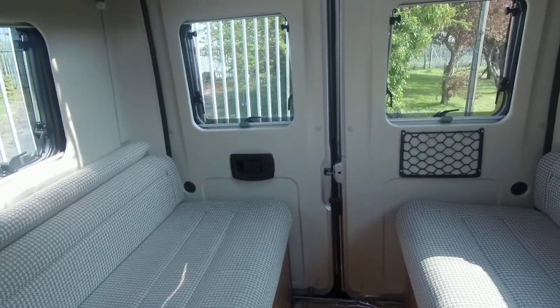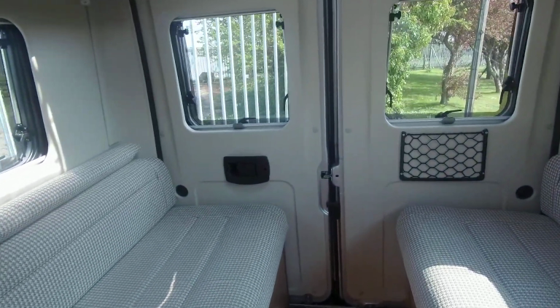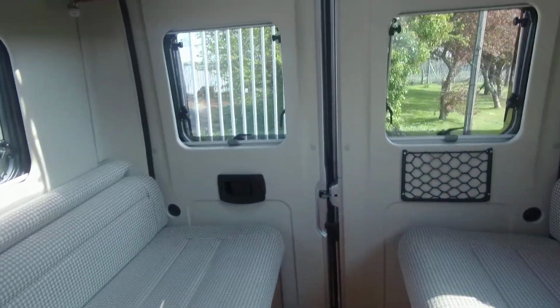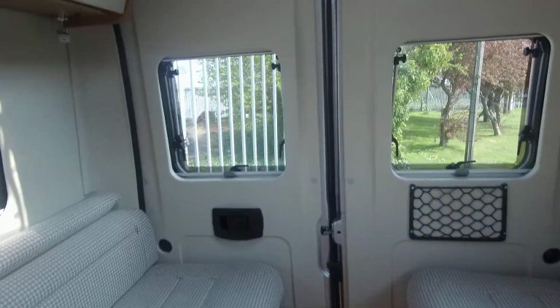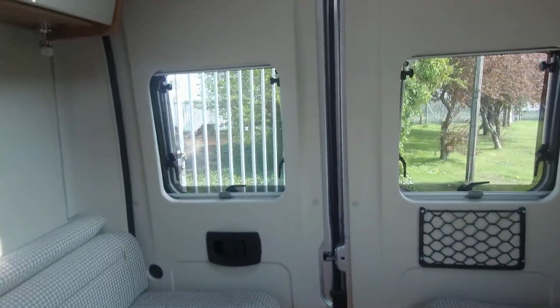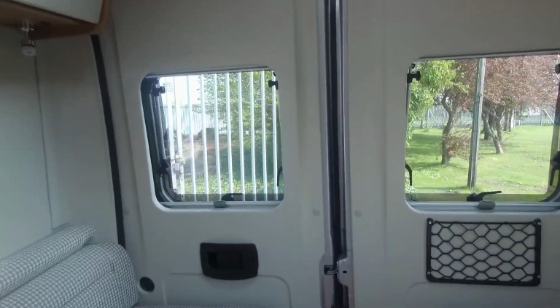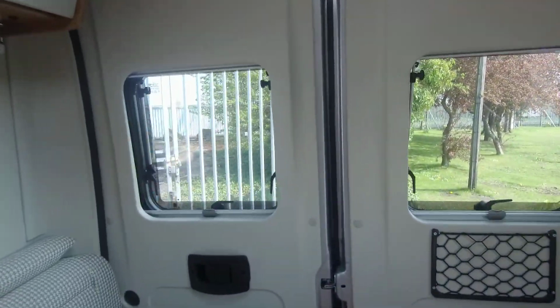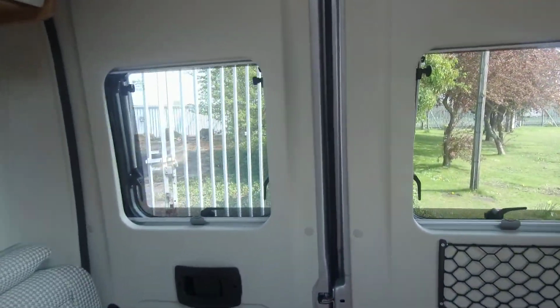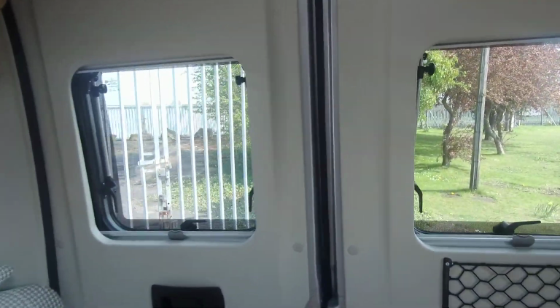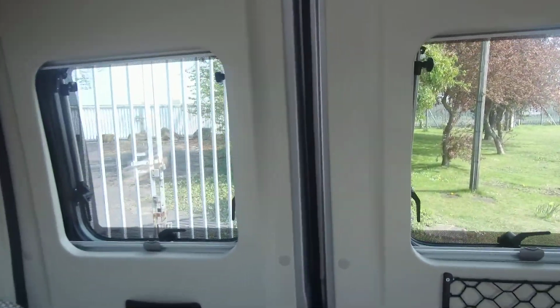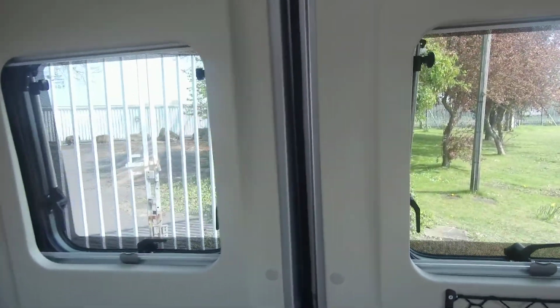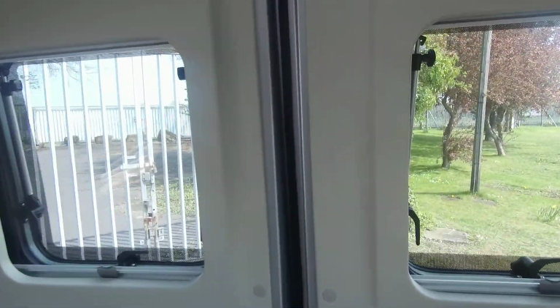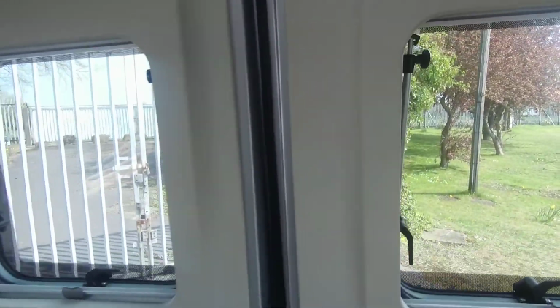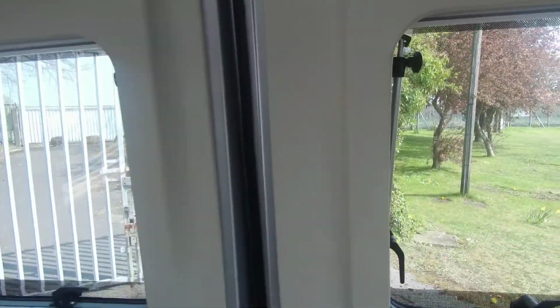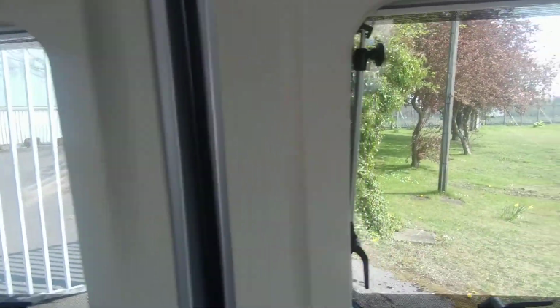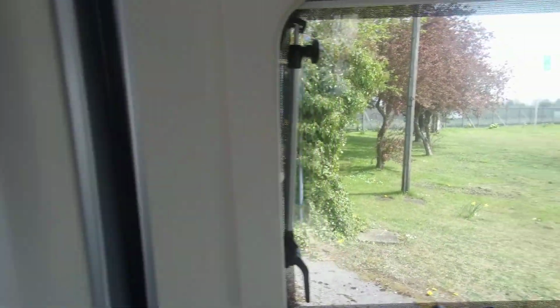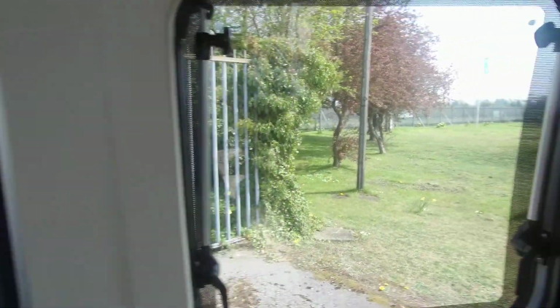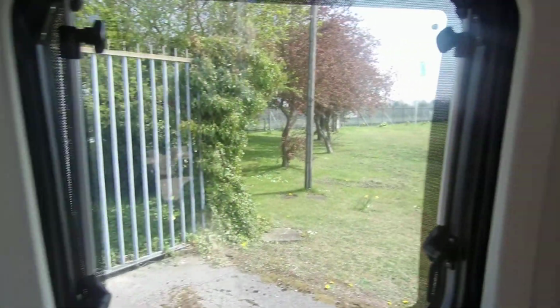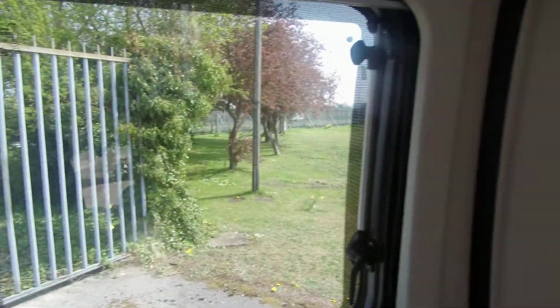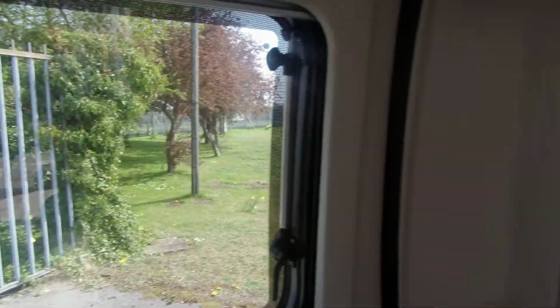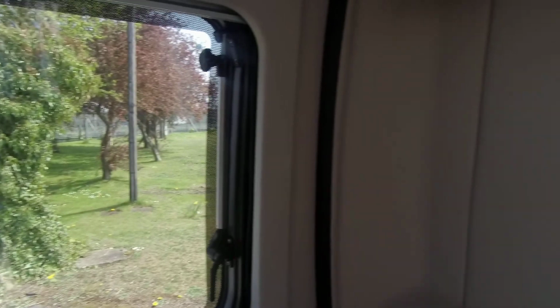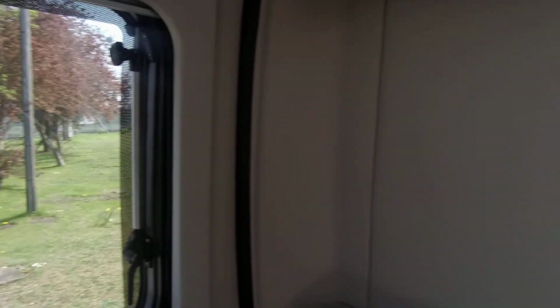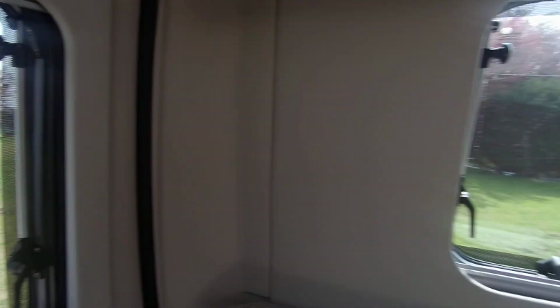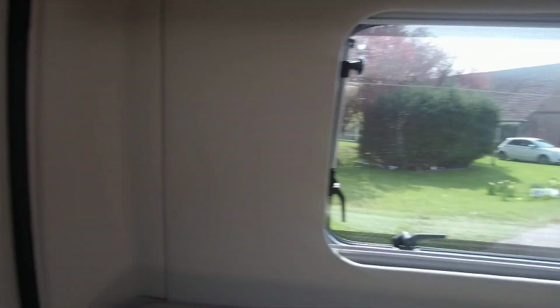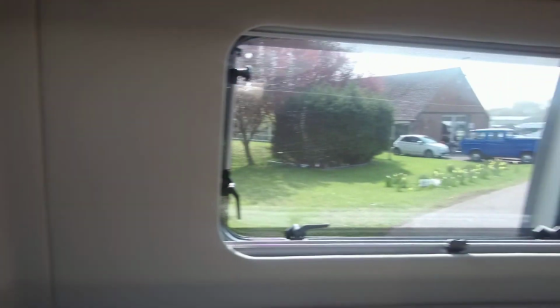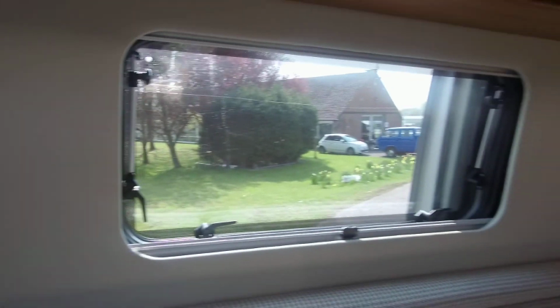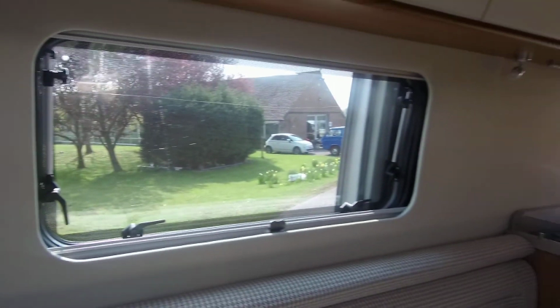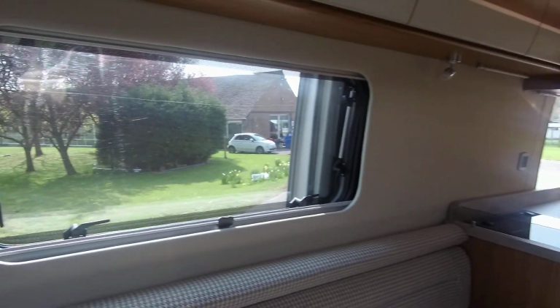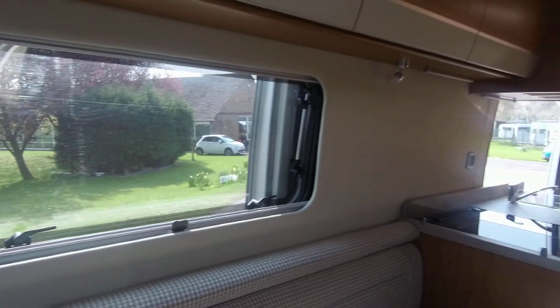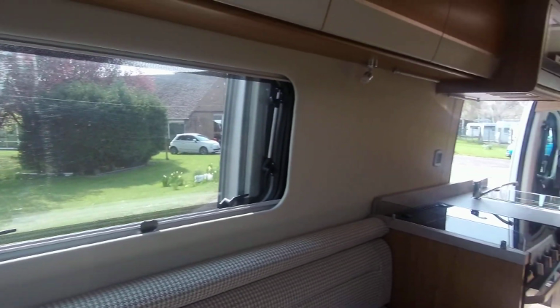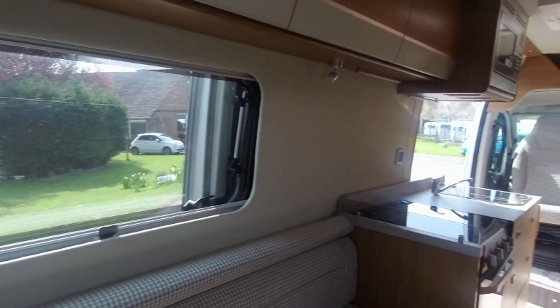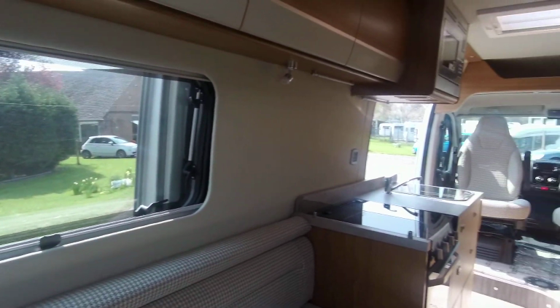This motorhome gives you a car-like drive, making extended journeys a breeze.